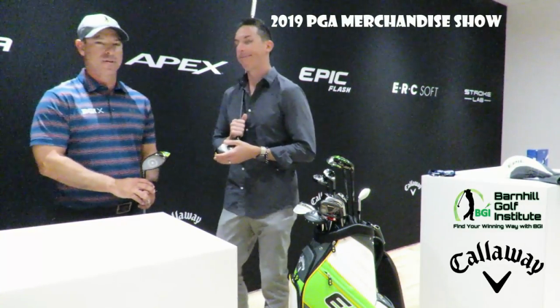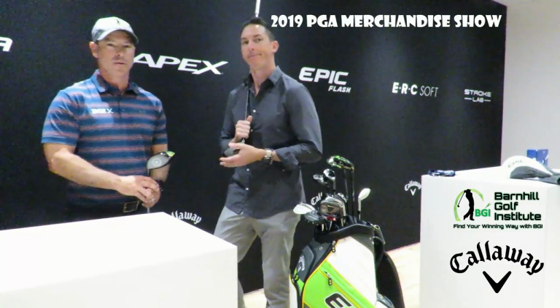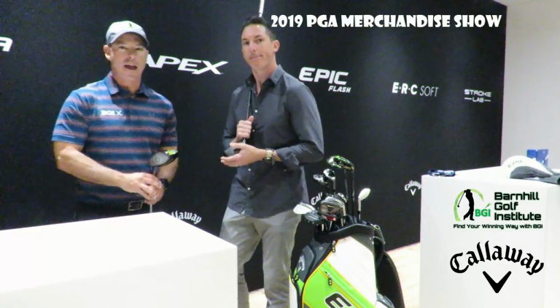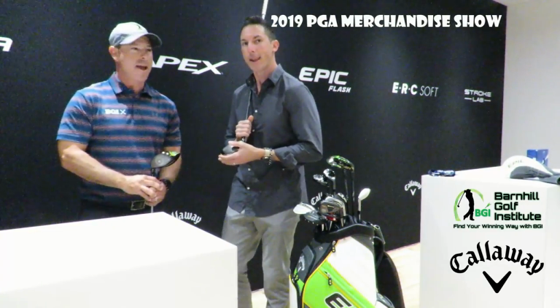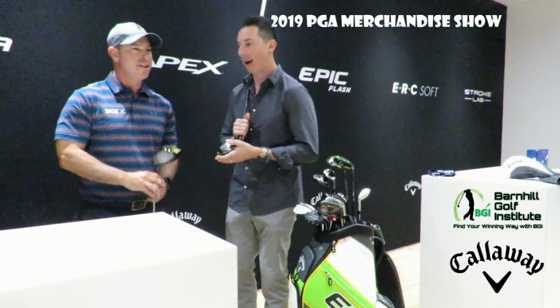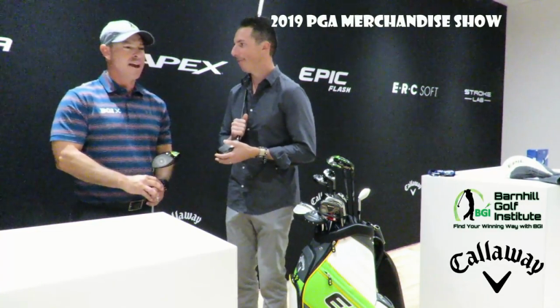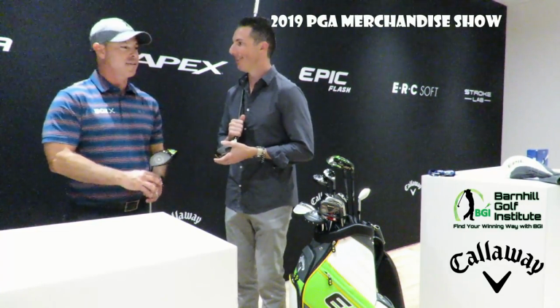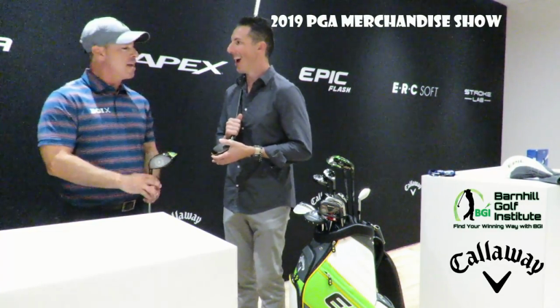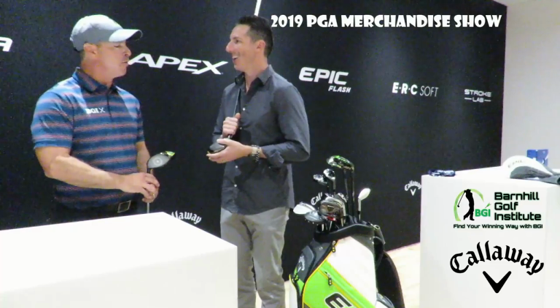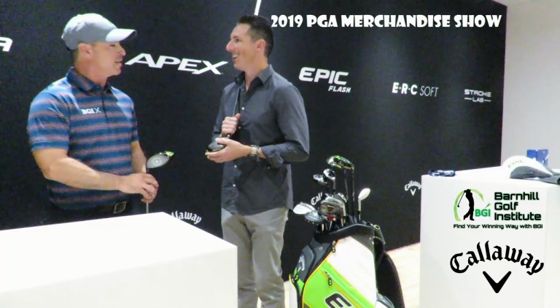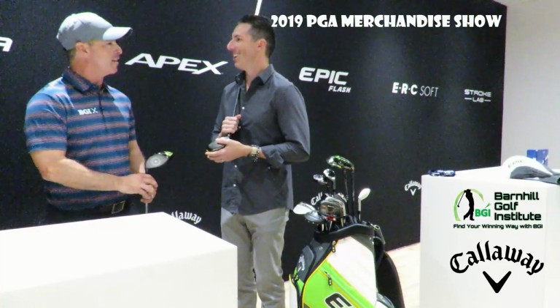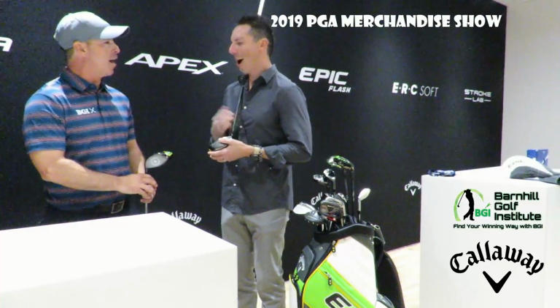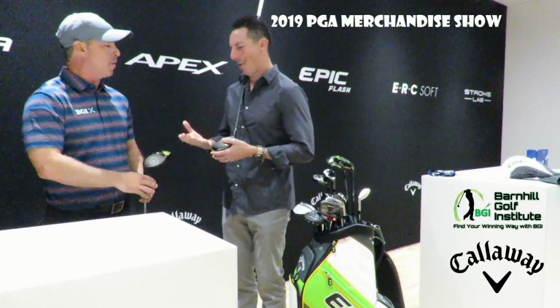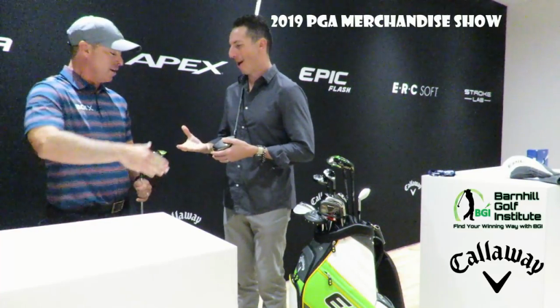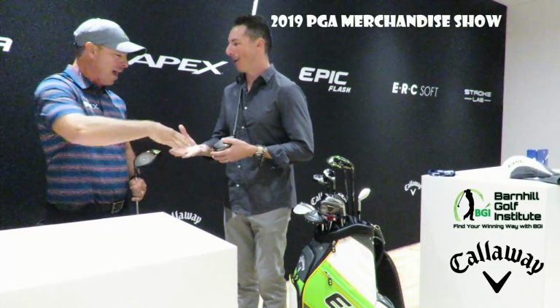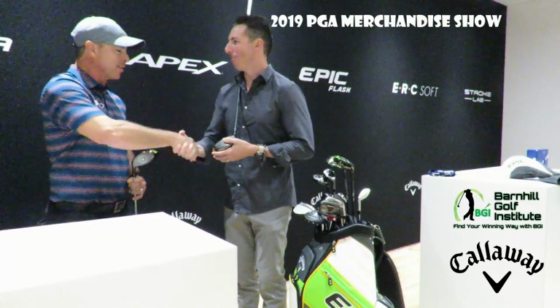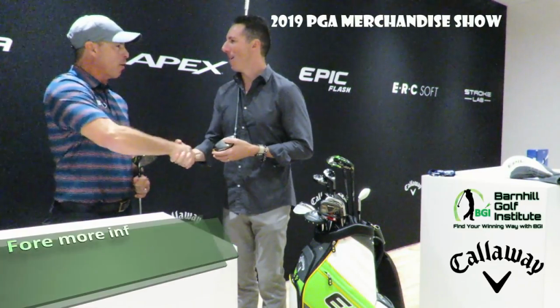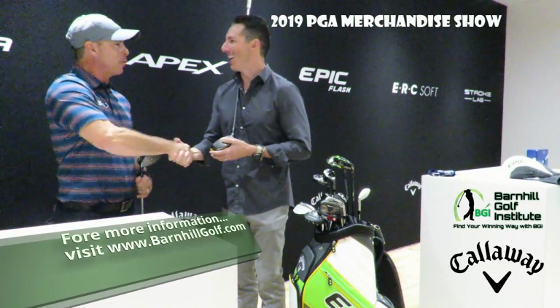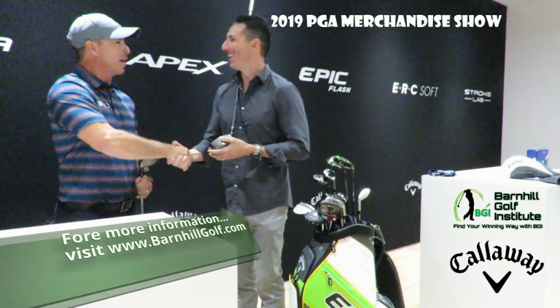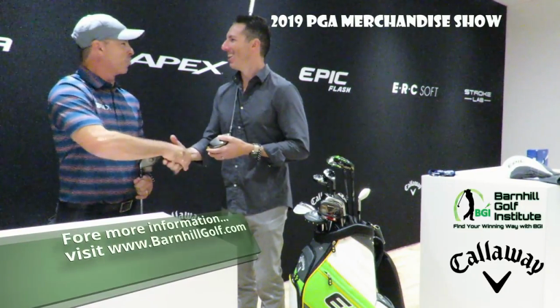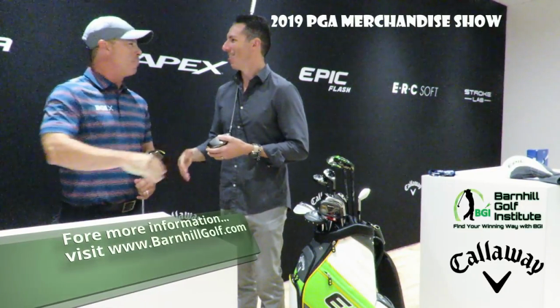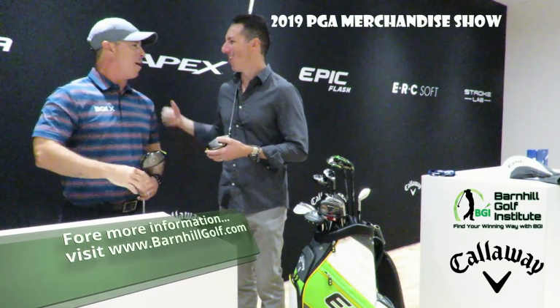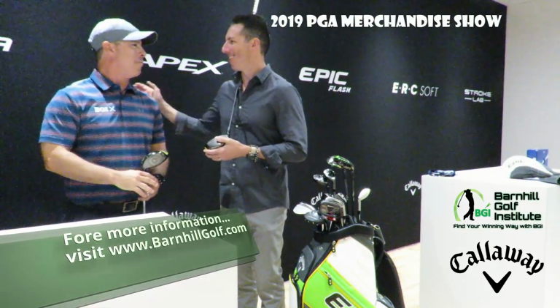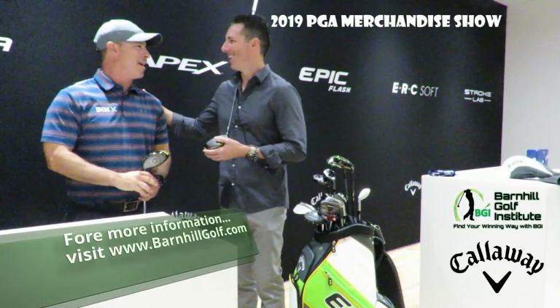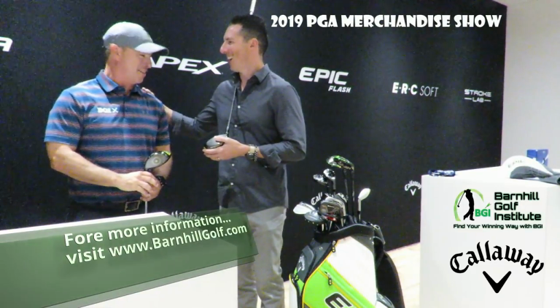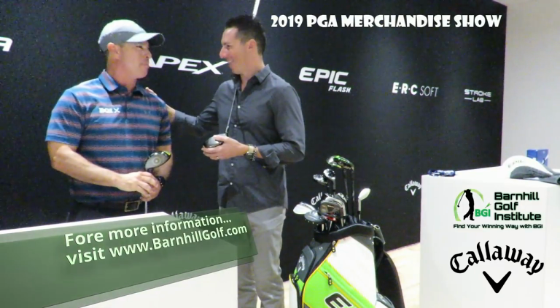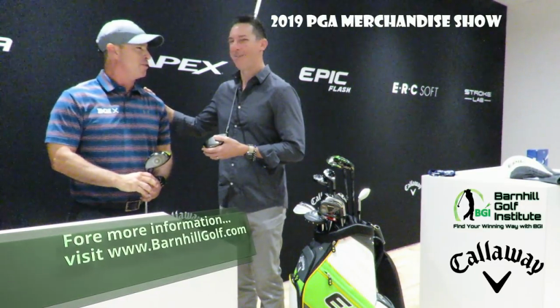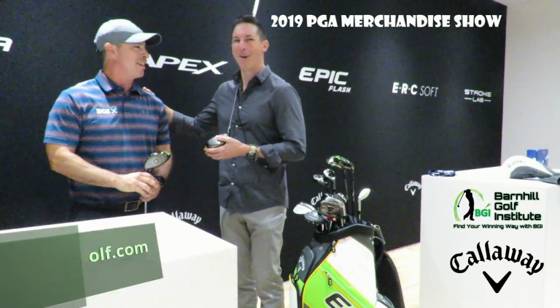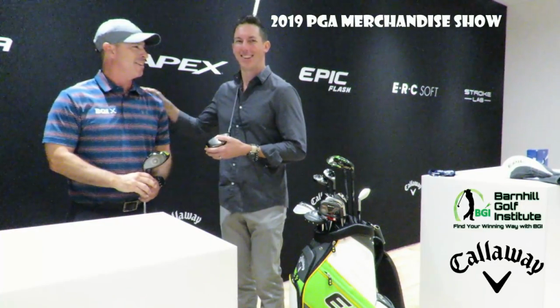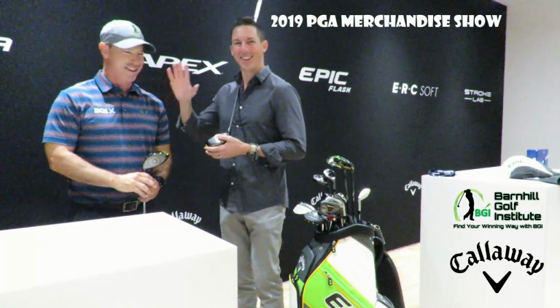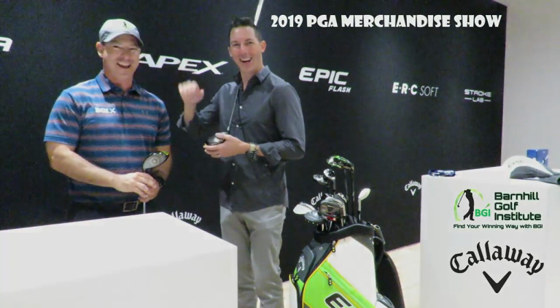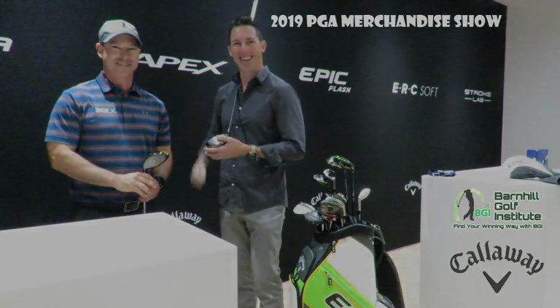Hey AJ, thank you for taking the time. My pleasure. Thanks very much. Enjoy, guys.